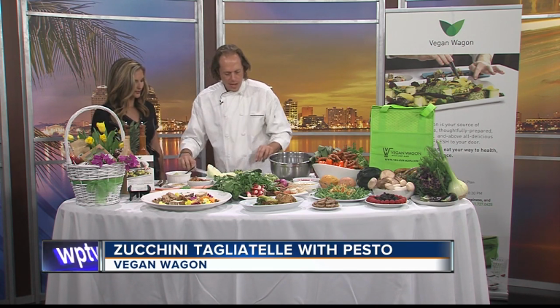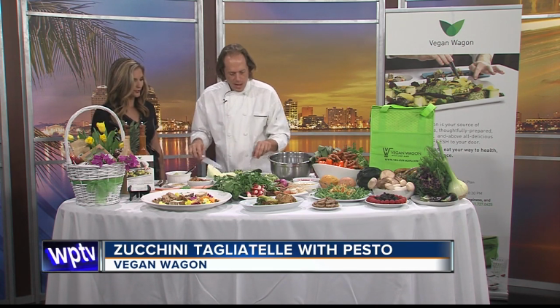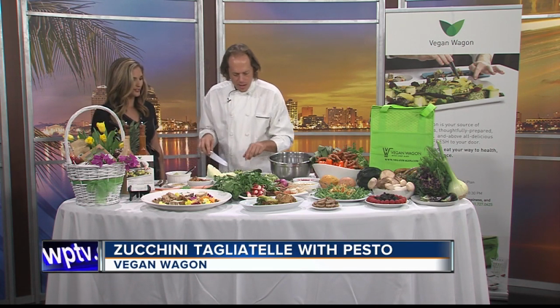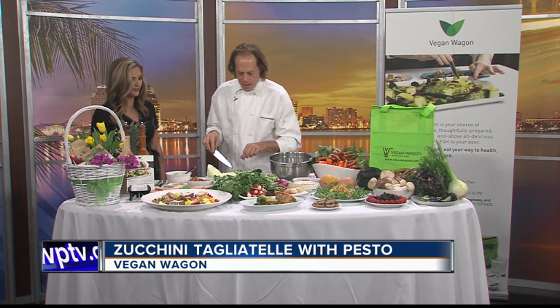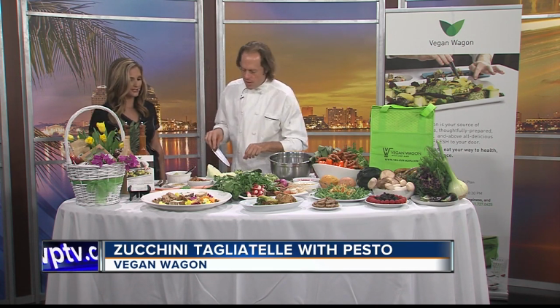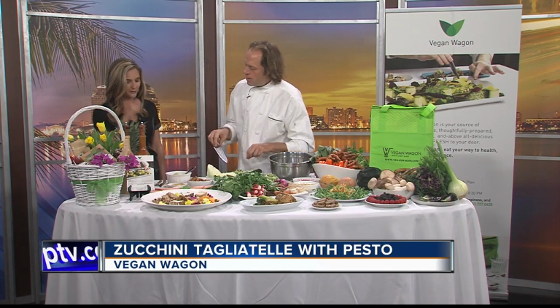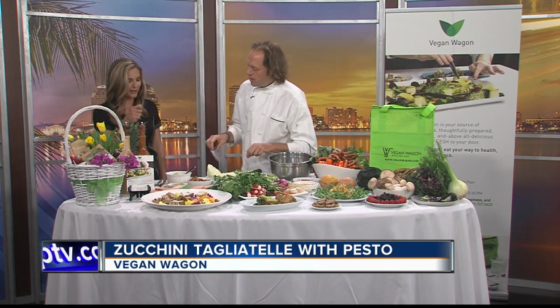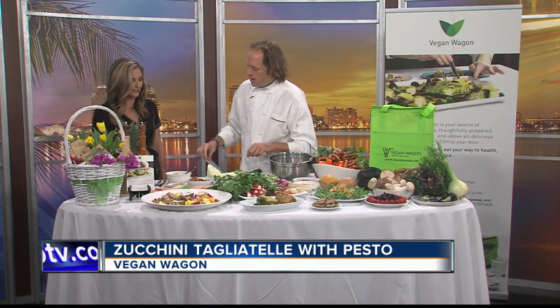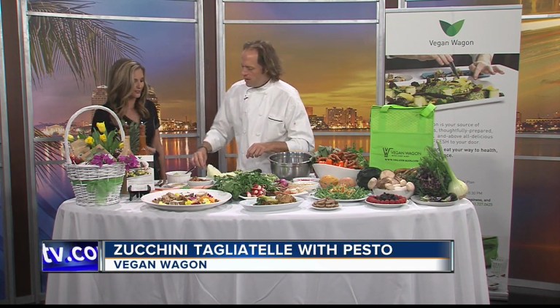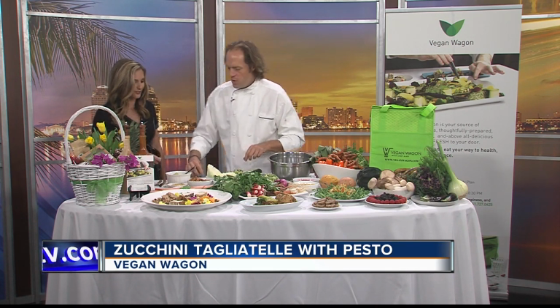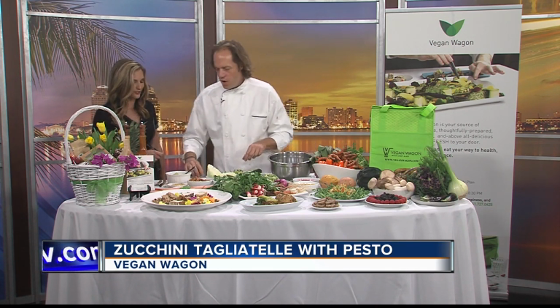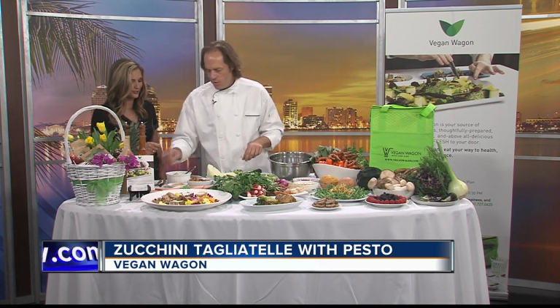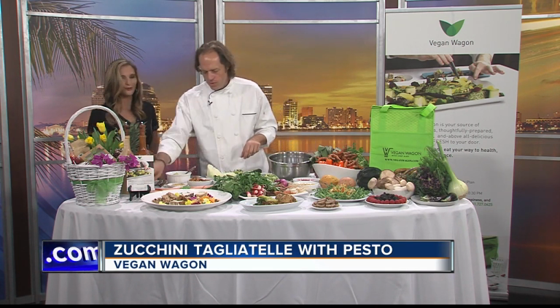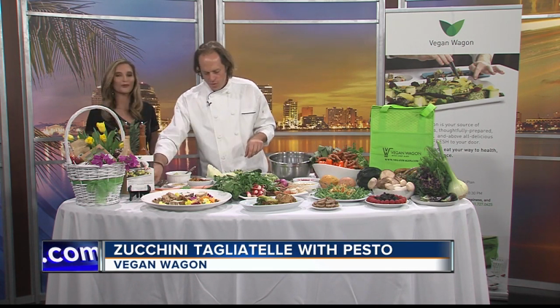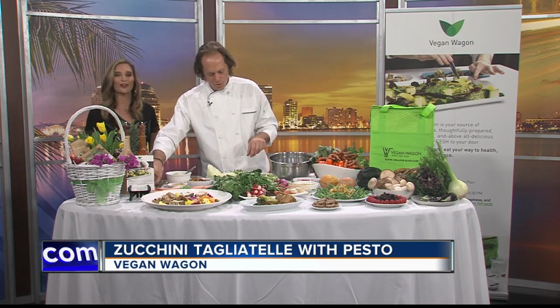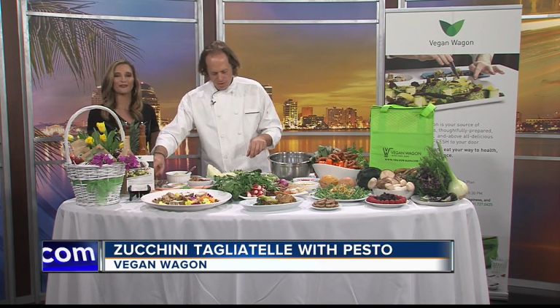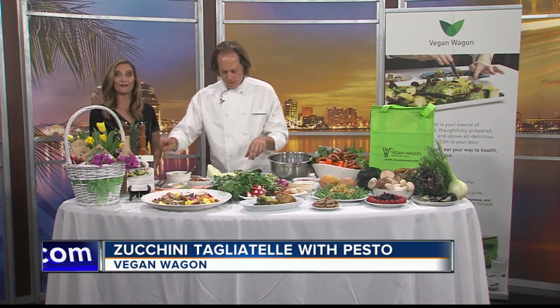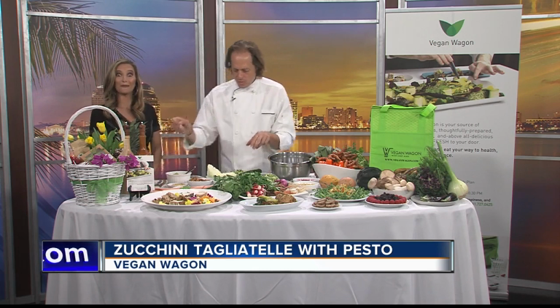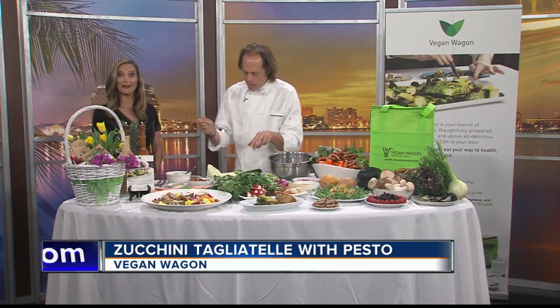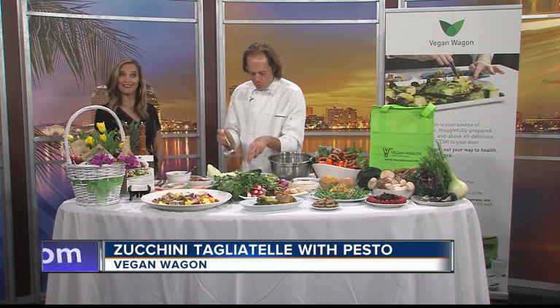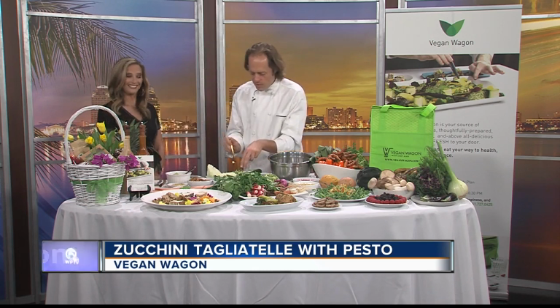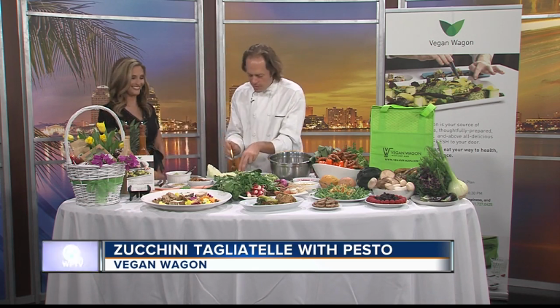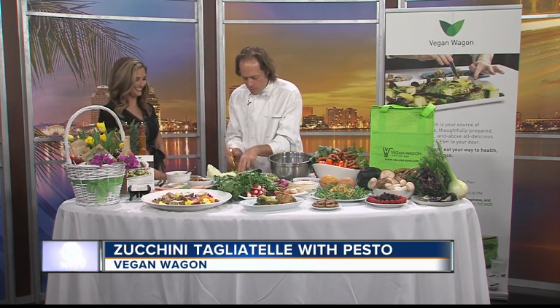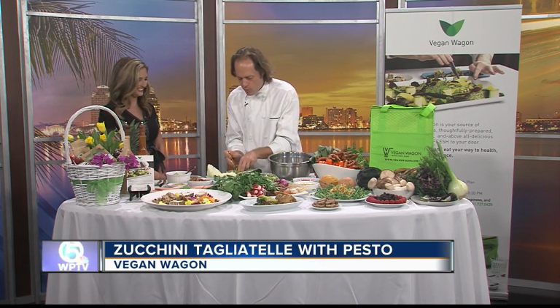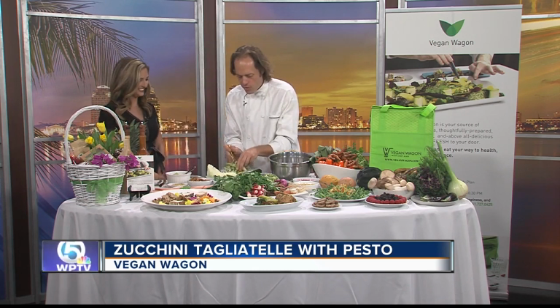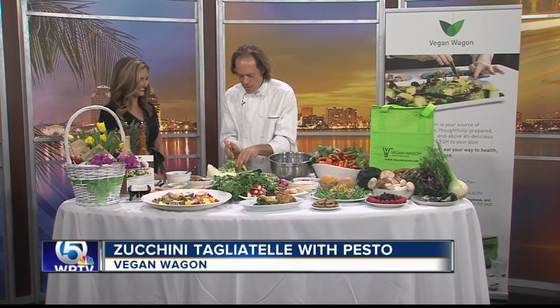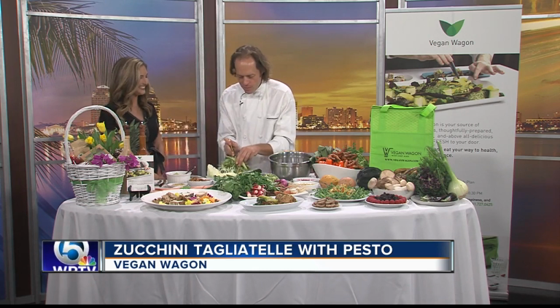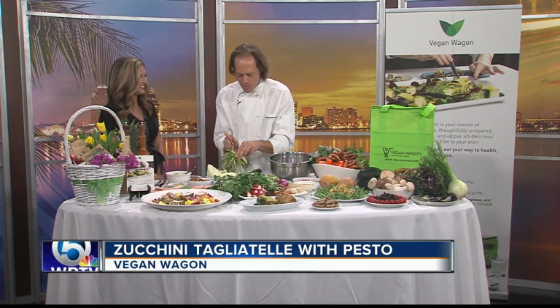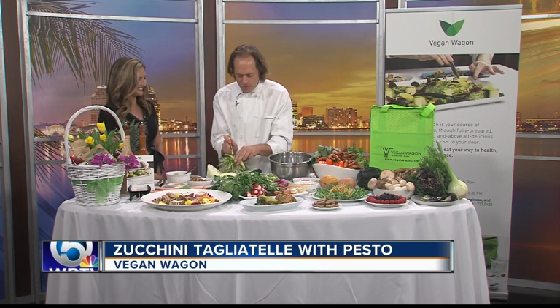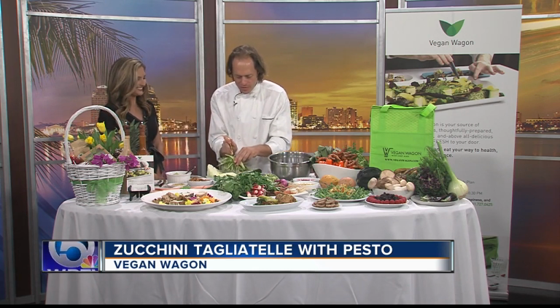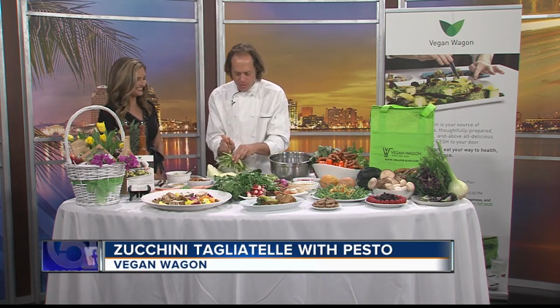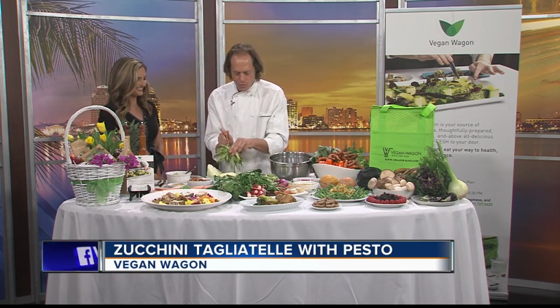So you don't need a fancy spiralizer — you don't need it. You can do everything with what you have. You don't need fancy tools.